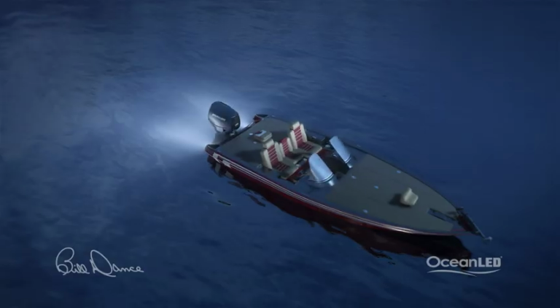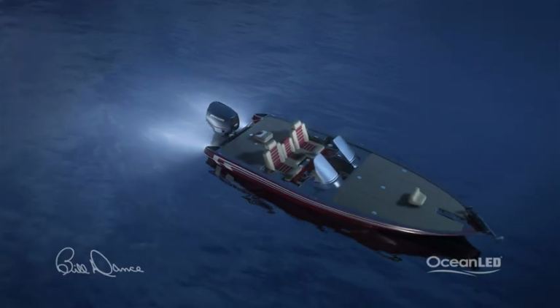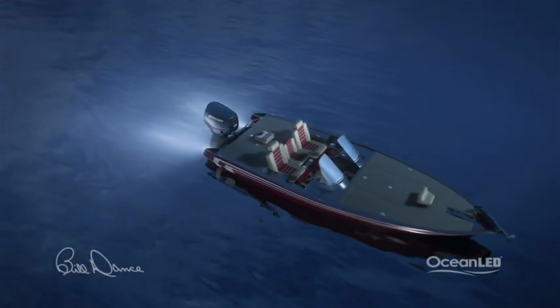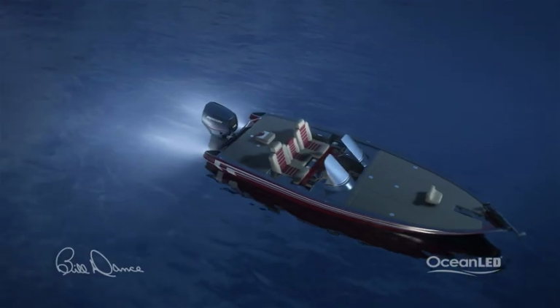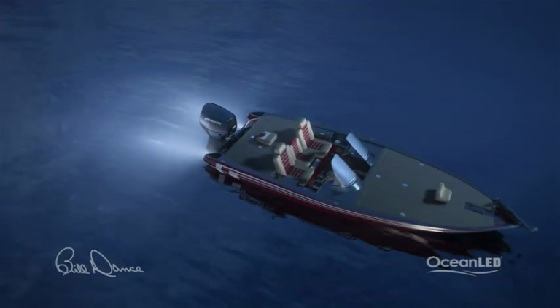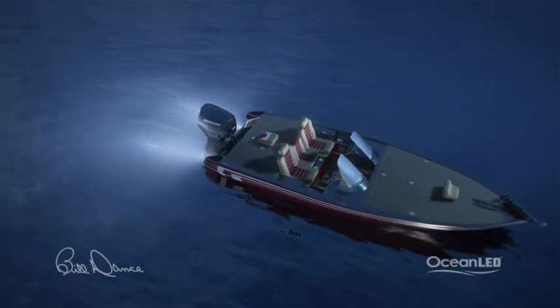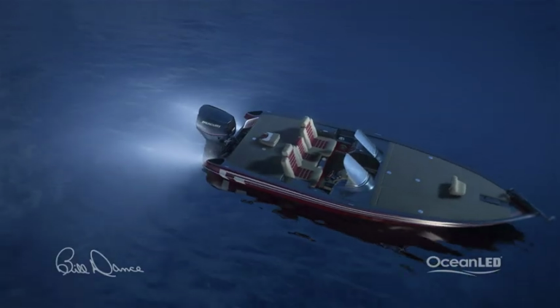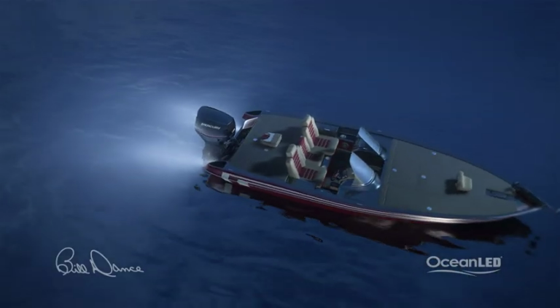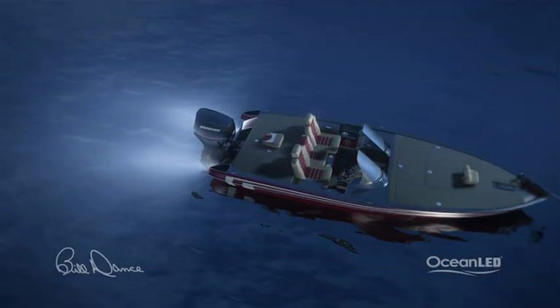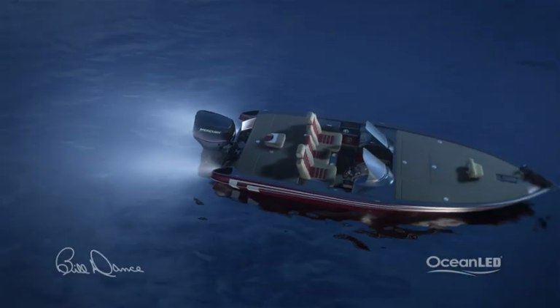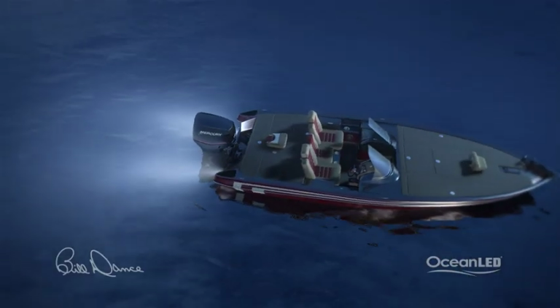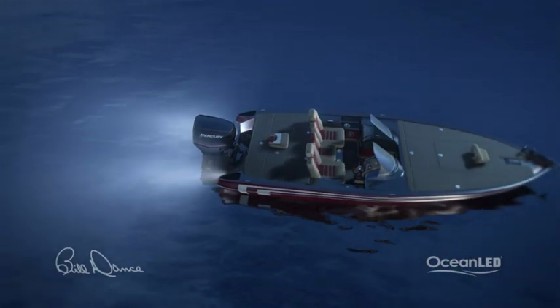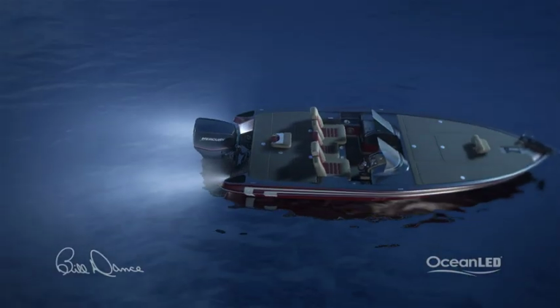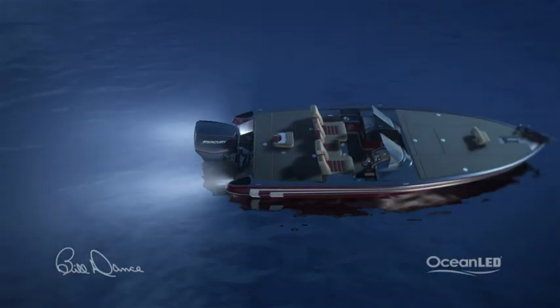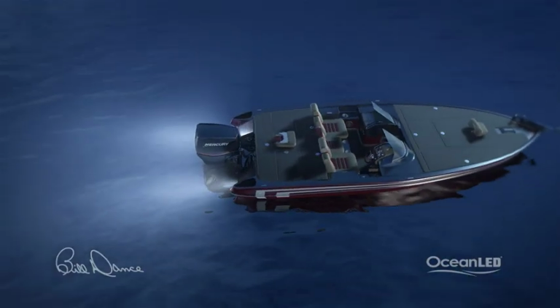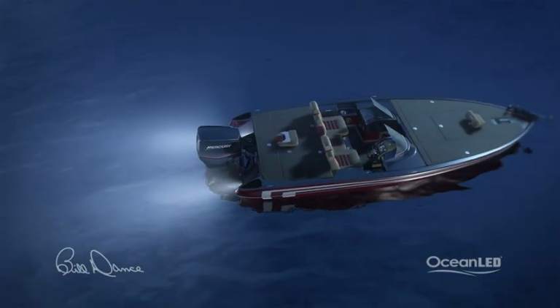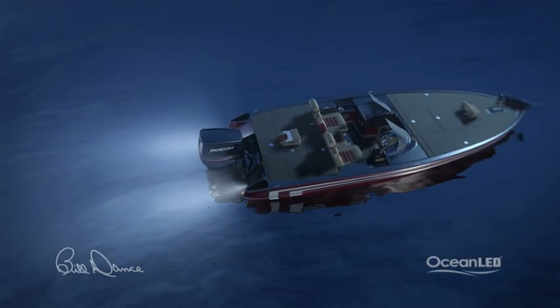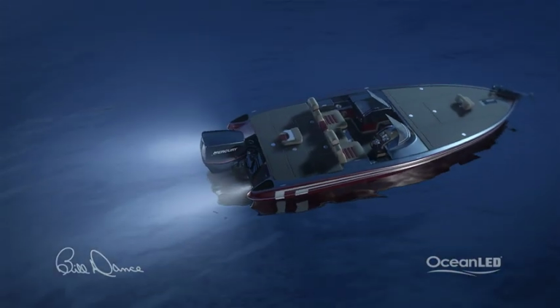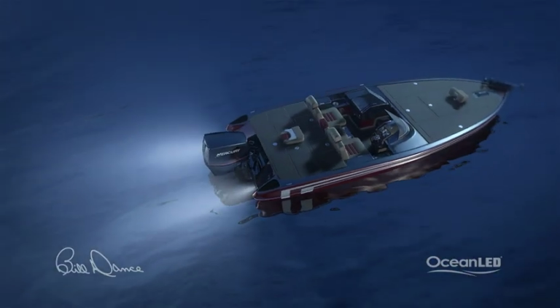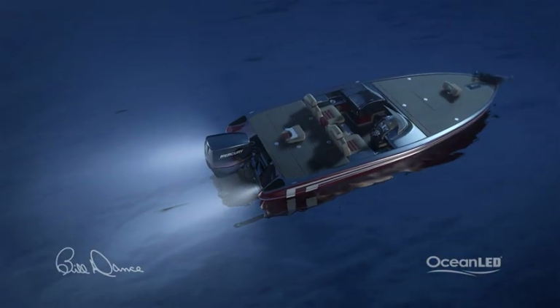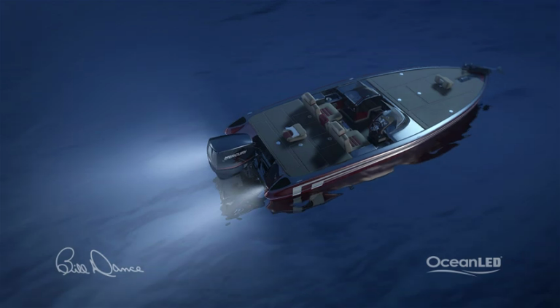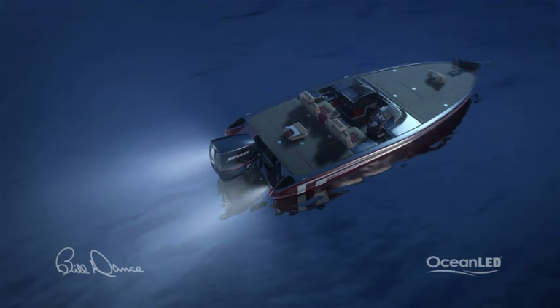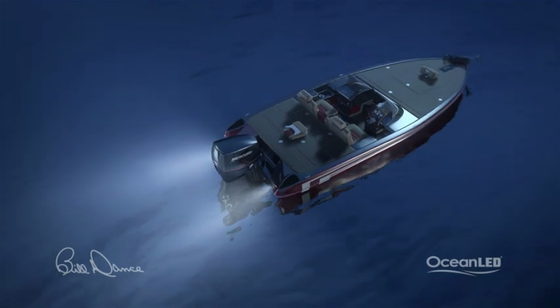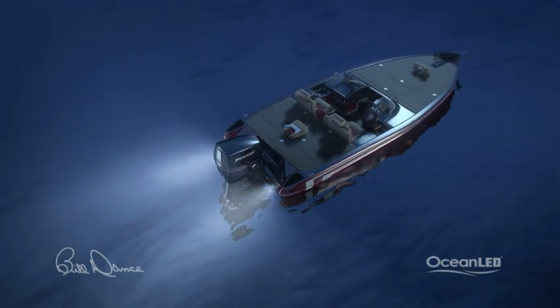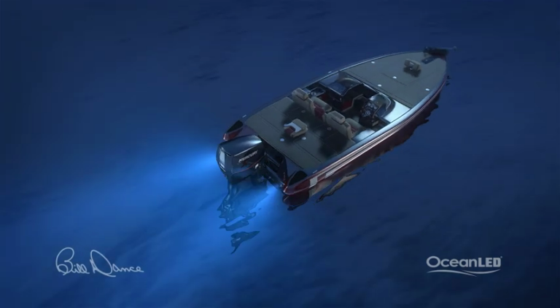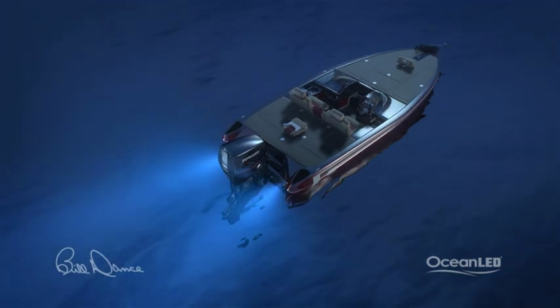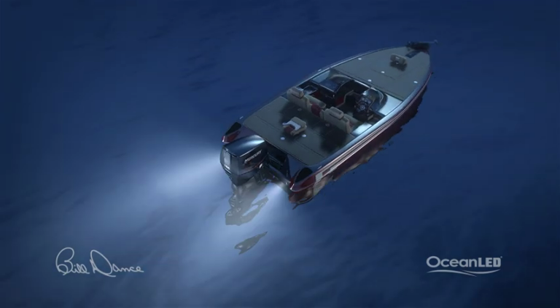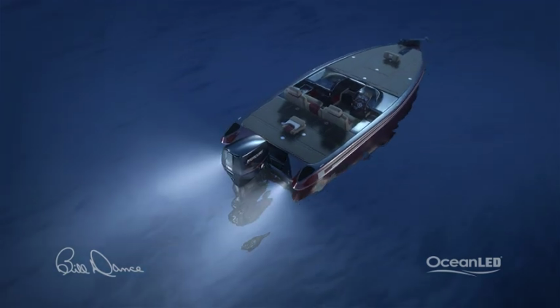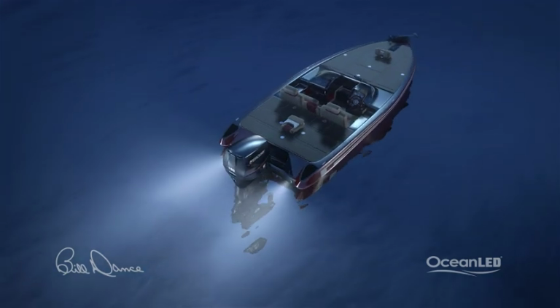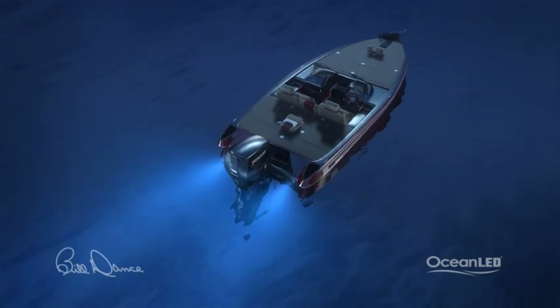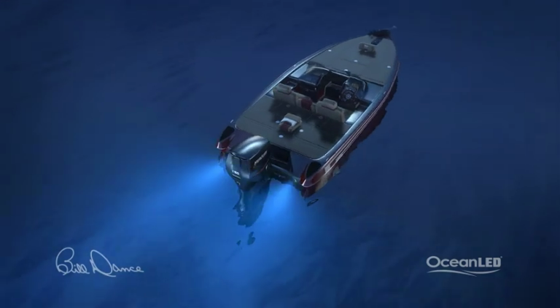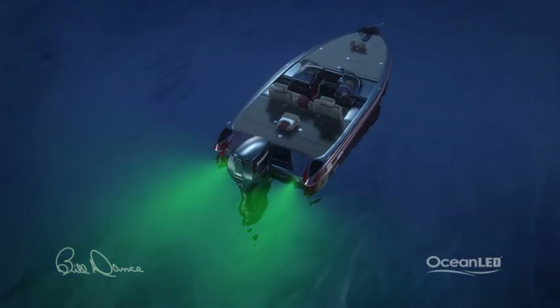The new dual color T12 means you don't have to choose. Available in blue/white or blue/green, never be stuck without the best light for the situation.